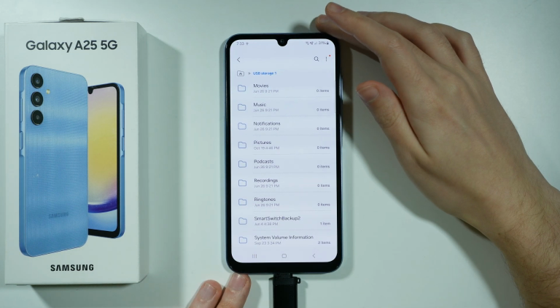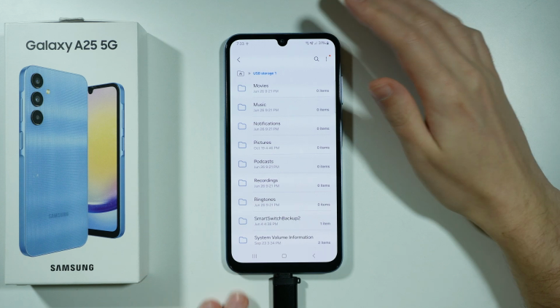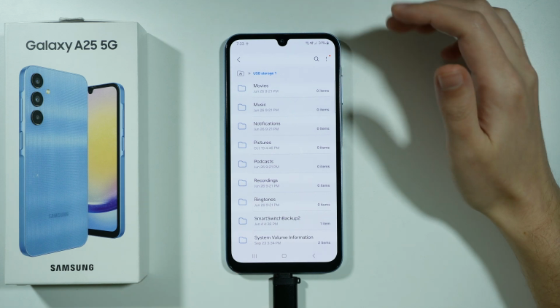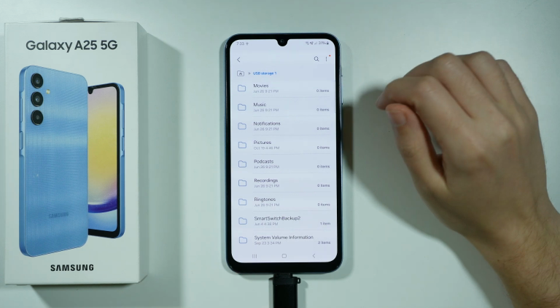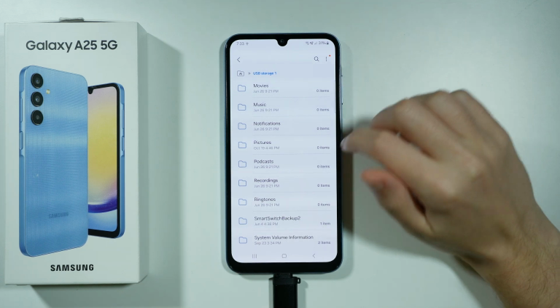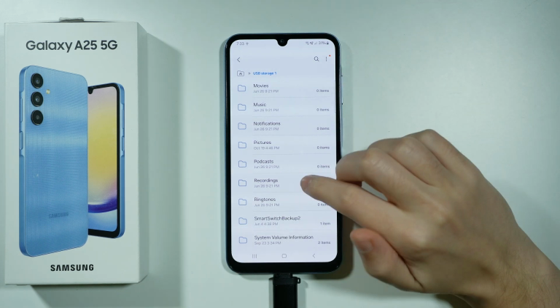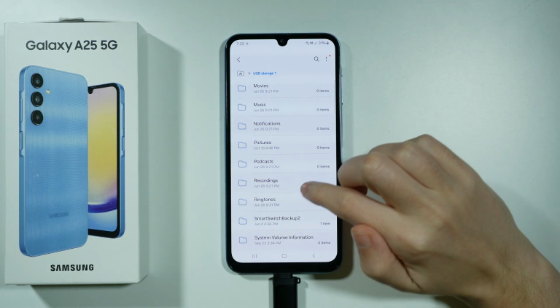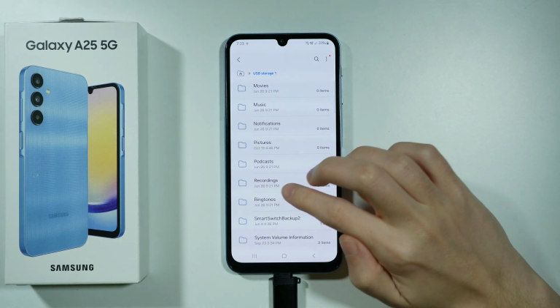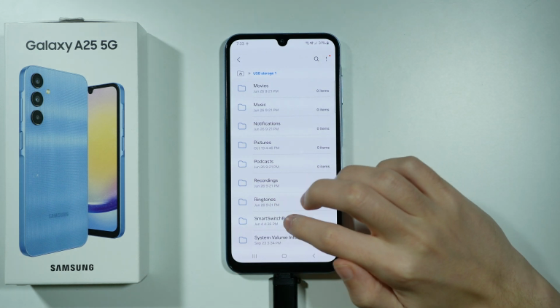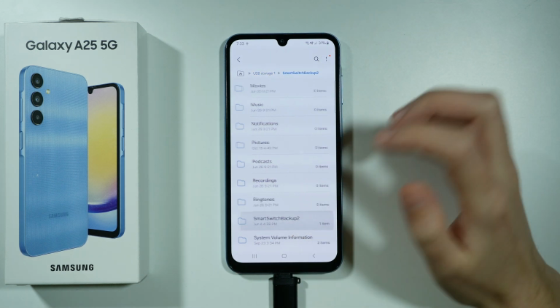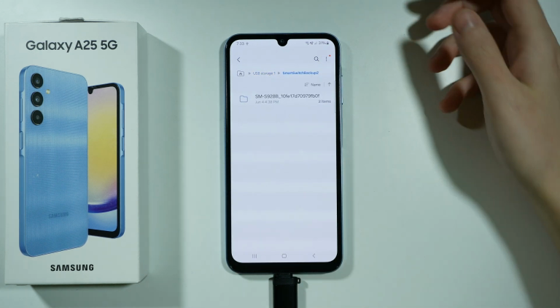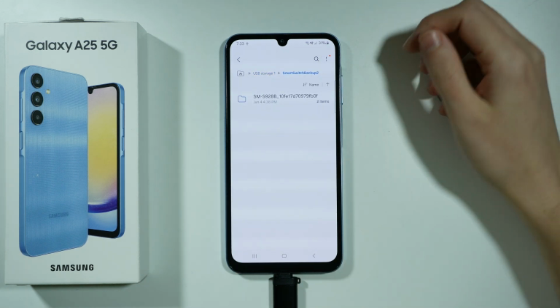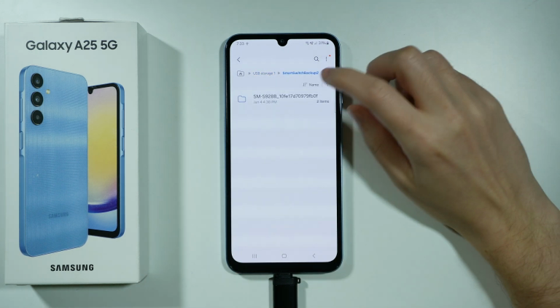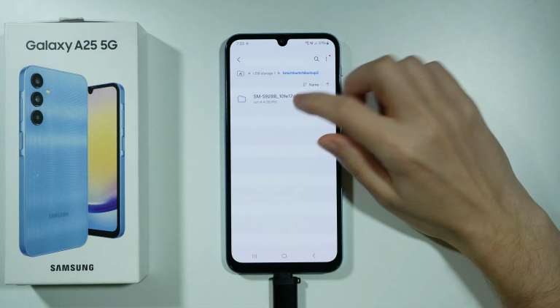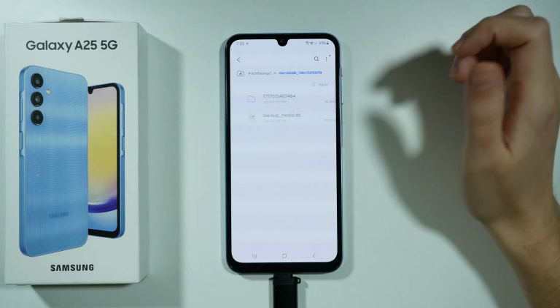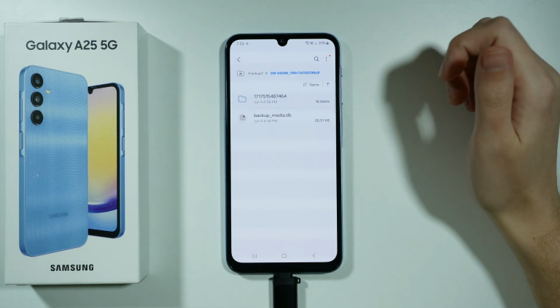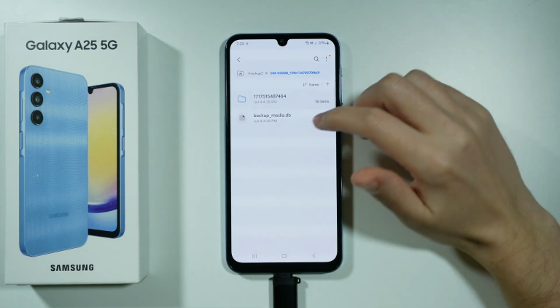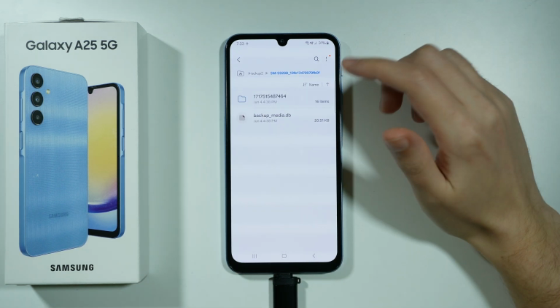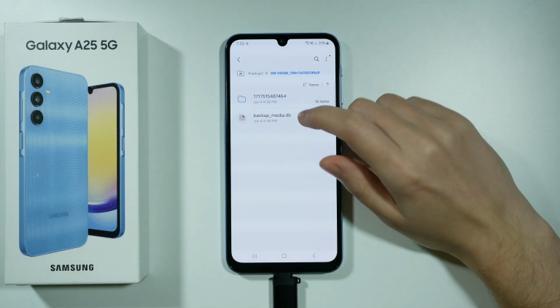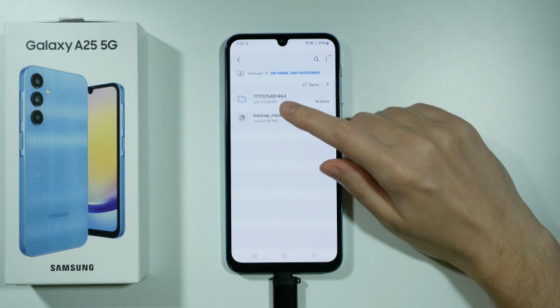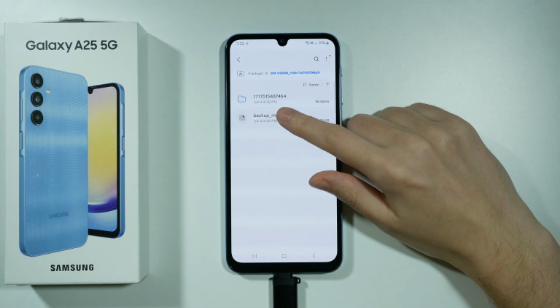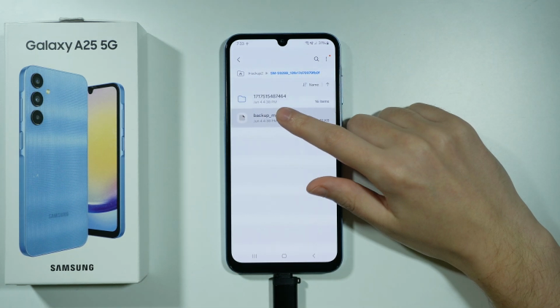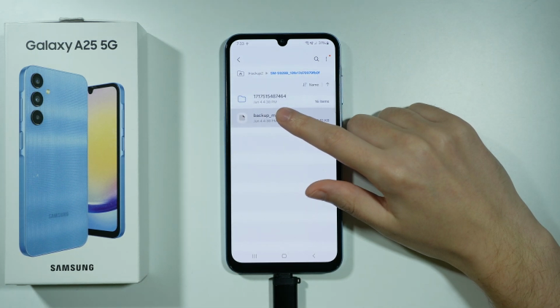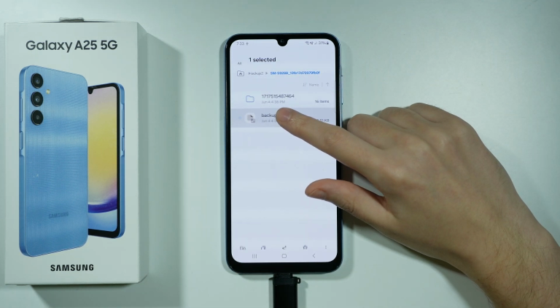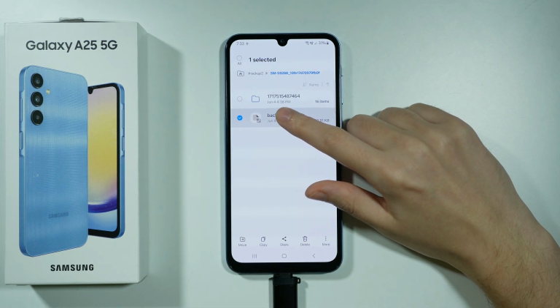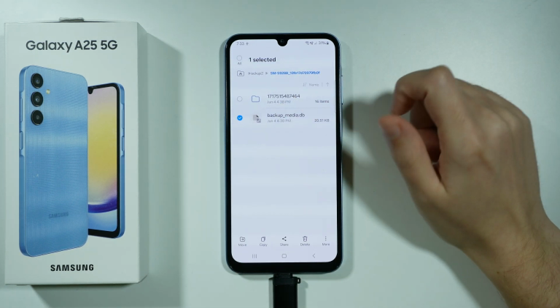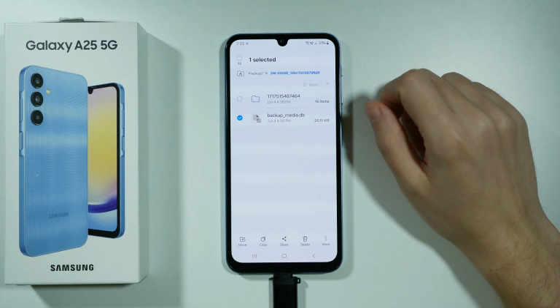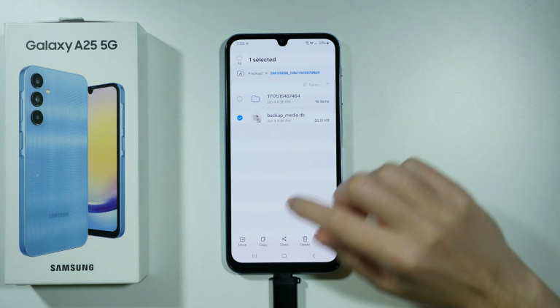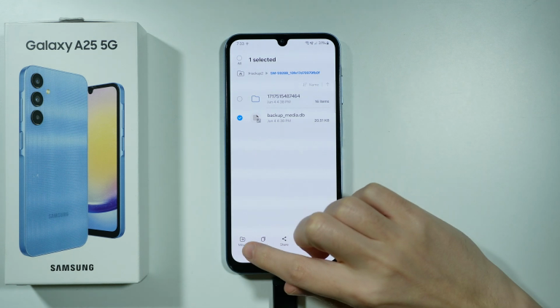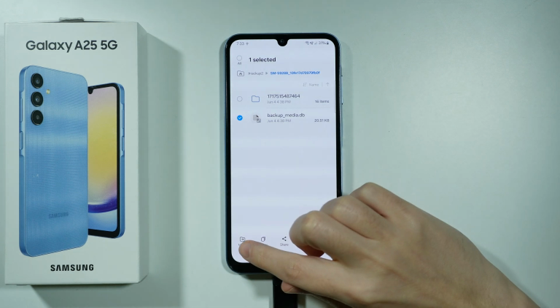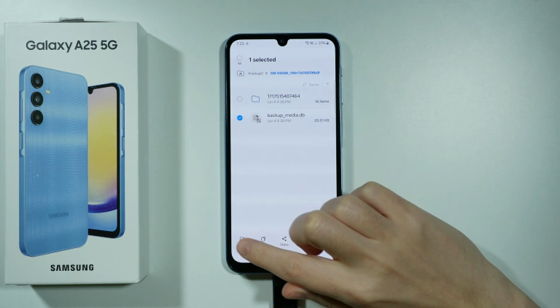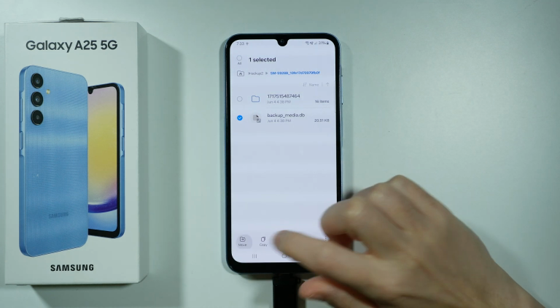We can of course move things around, so if you want to transfer any file, then you can press and hold your finger and then choose to move.